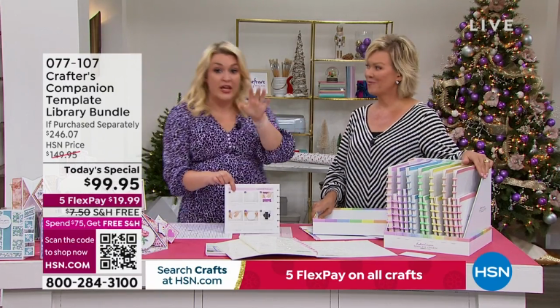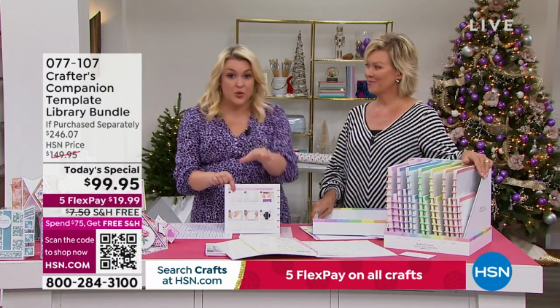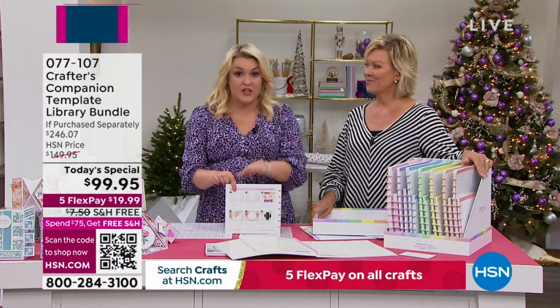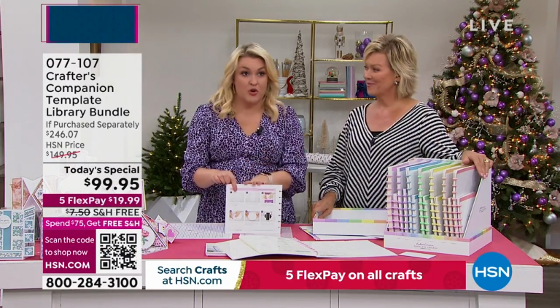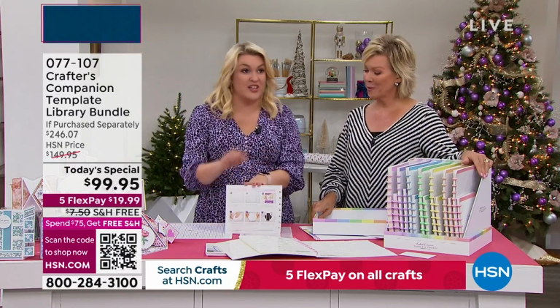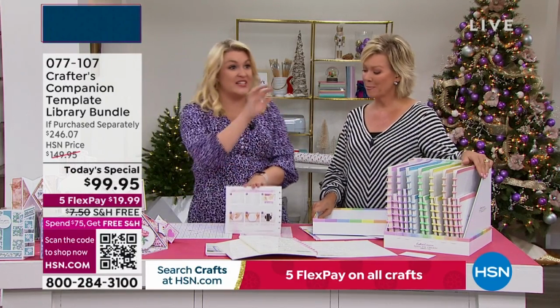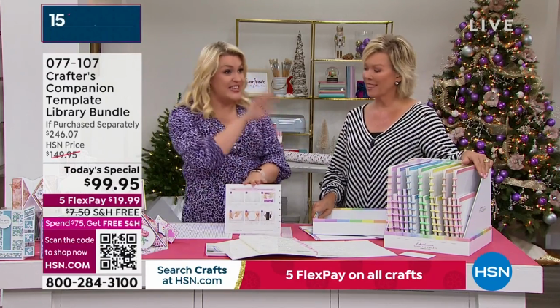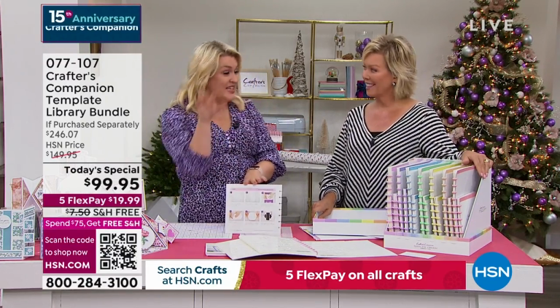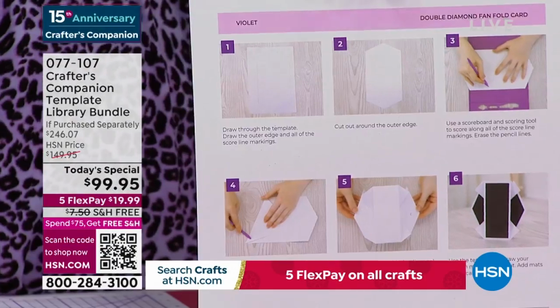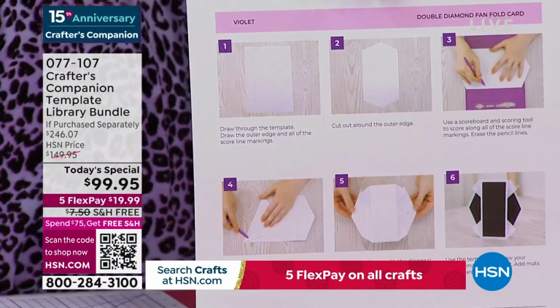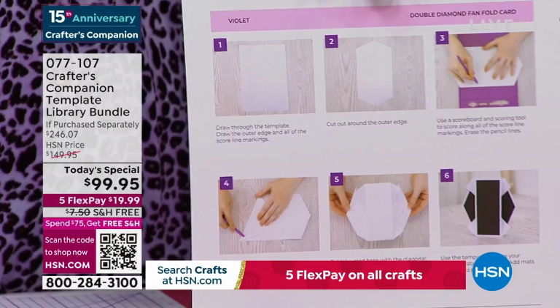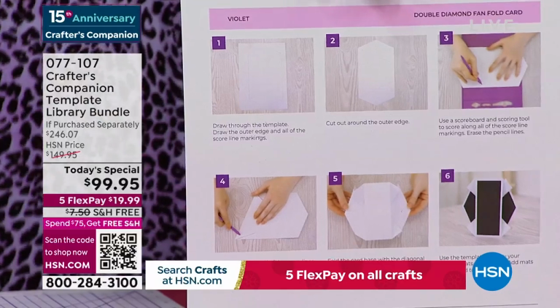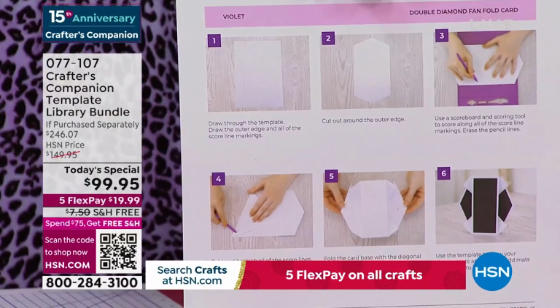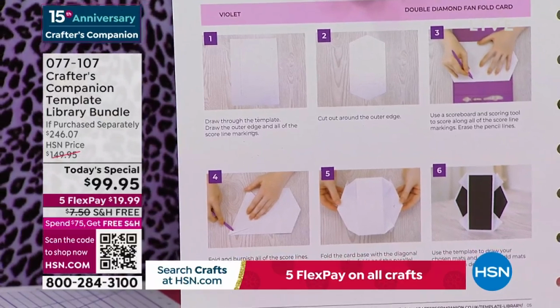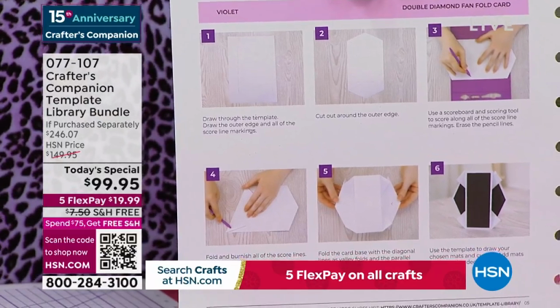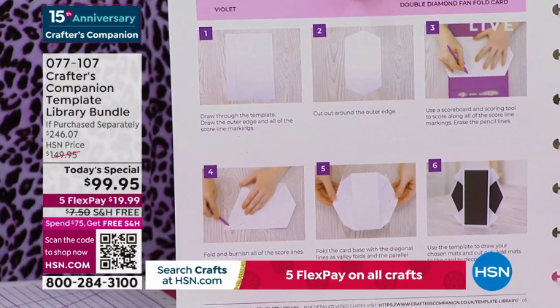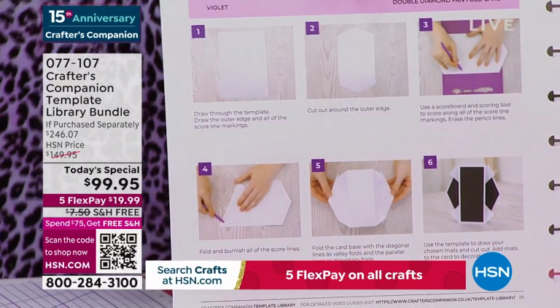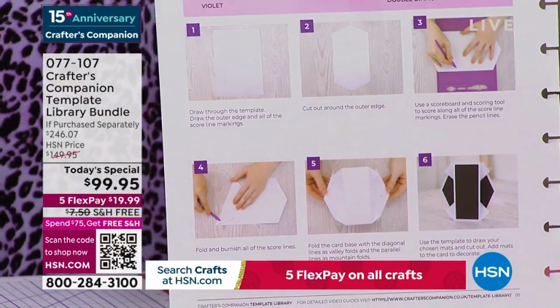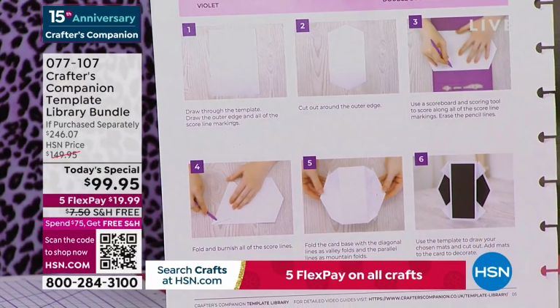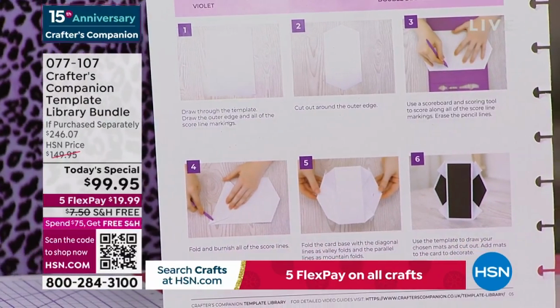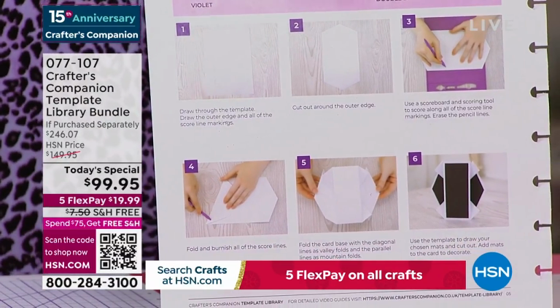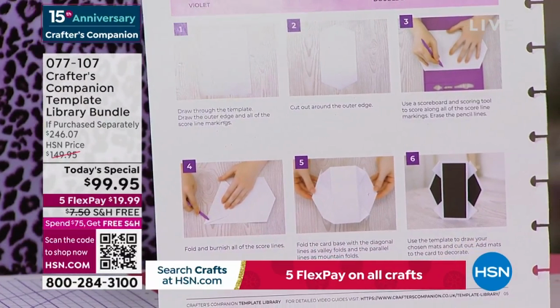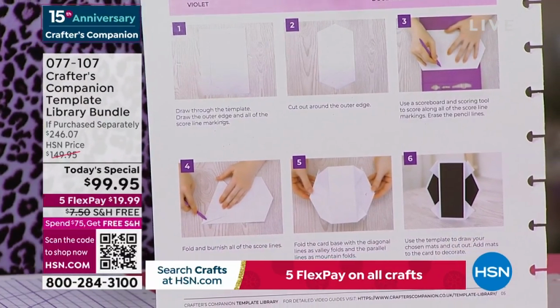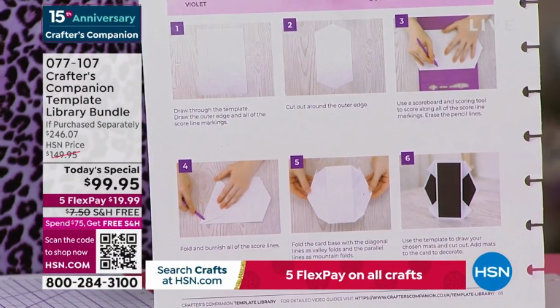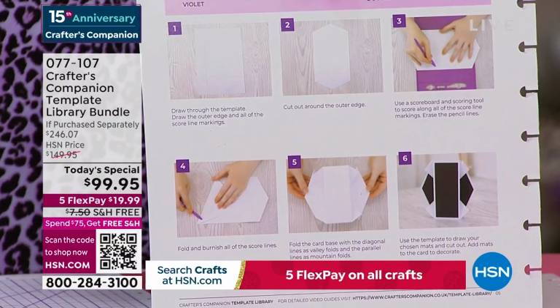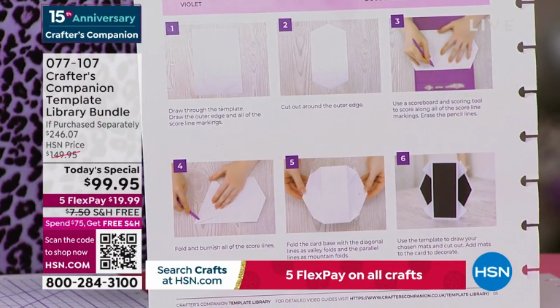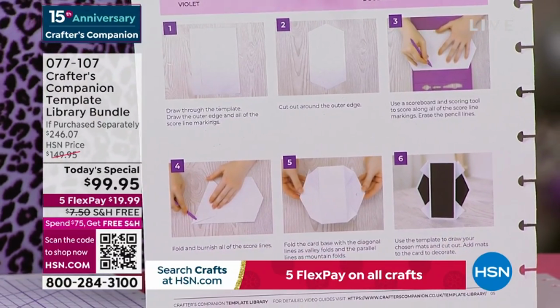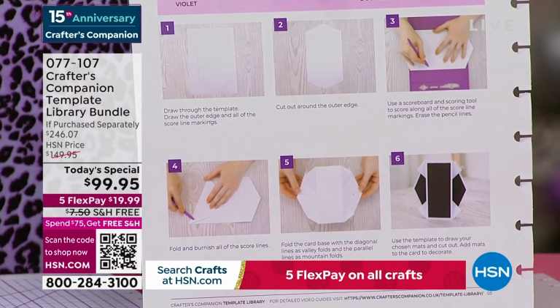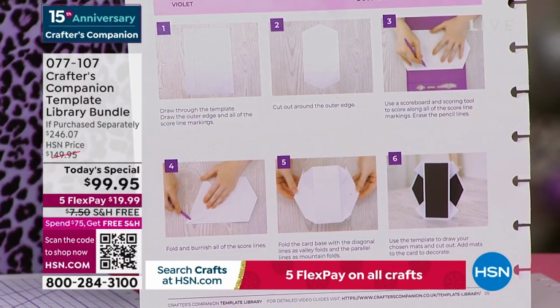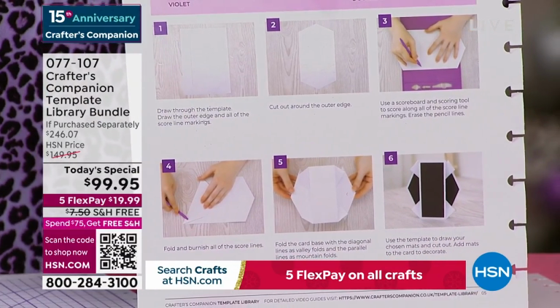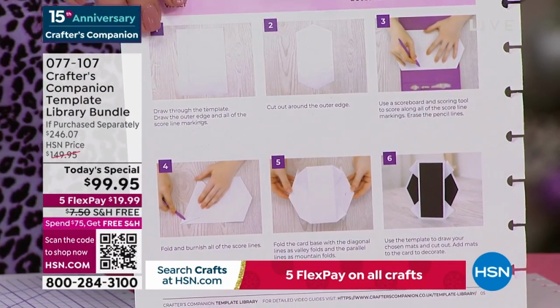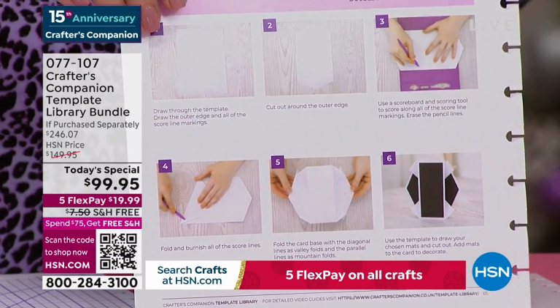A lot of people are visual learners, so each one of these projects is an 8-to-10-minute video where Leanne McAuley walks you through every single one of these cards and how they're put together.